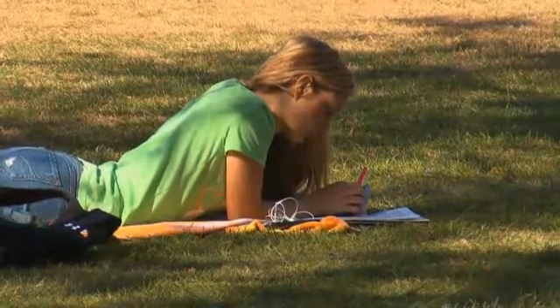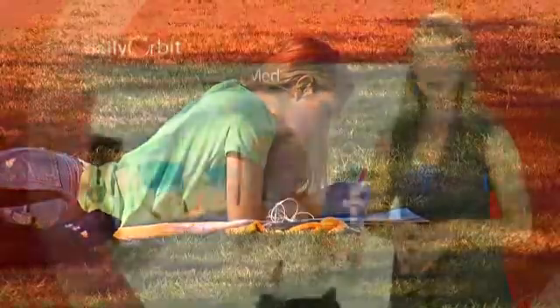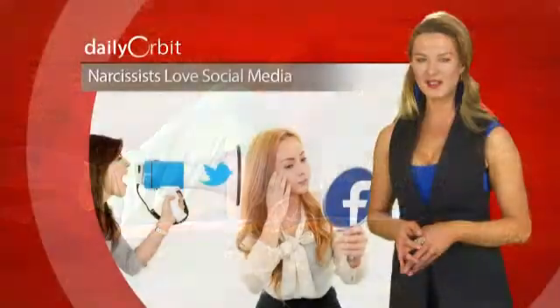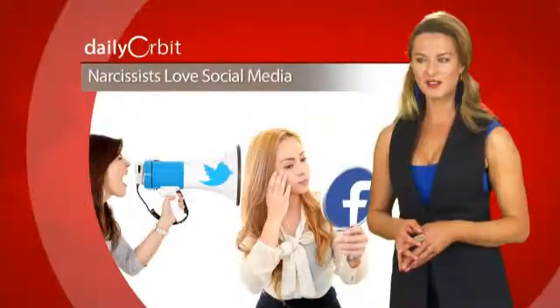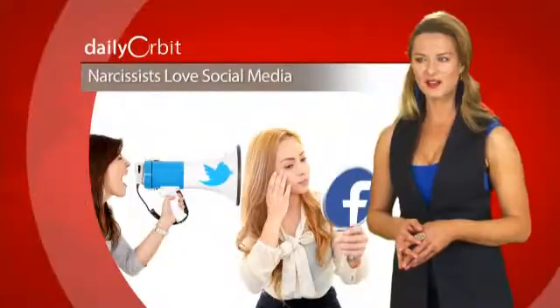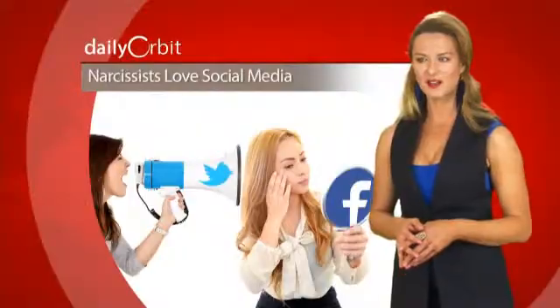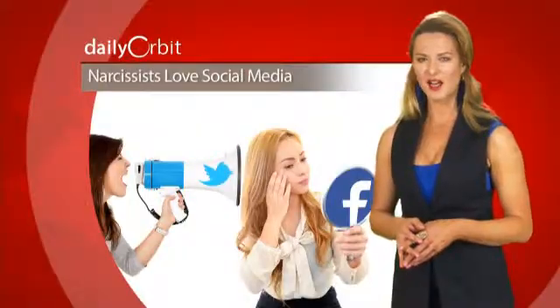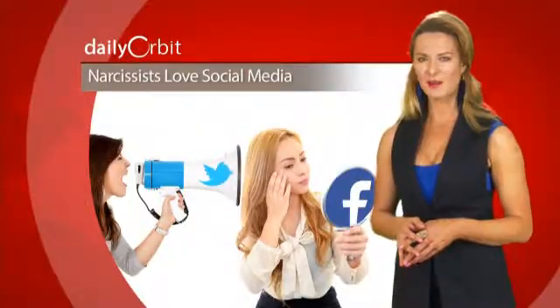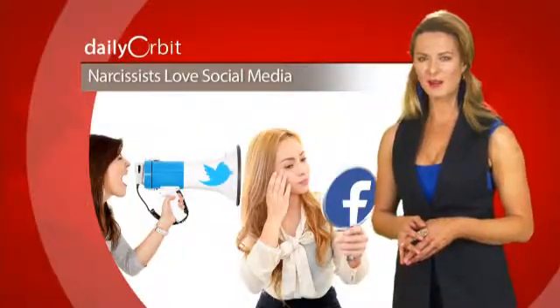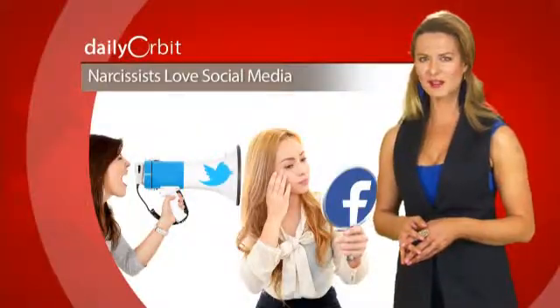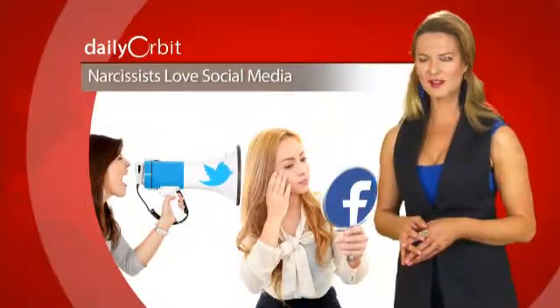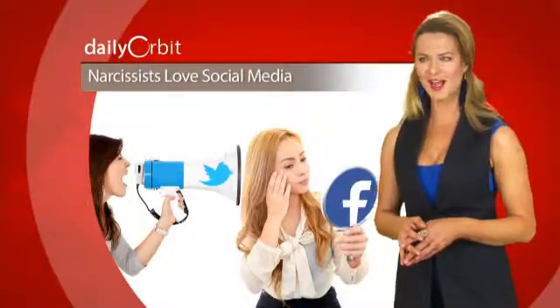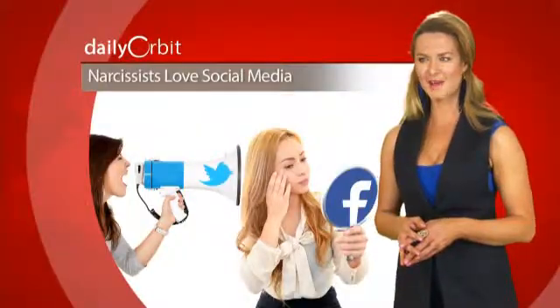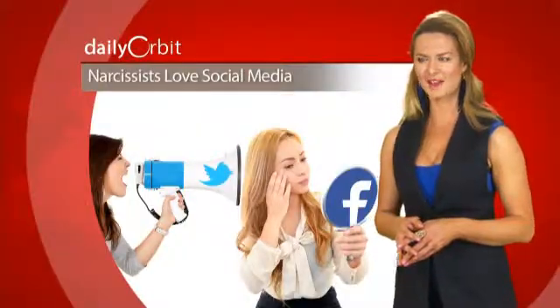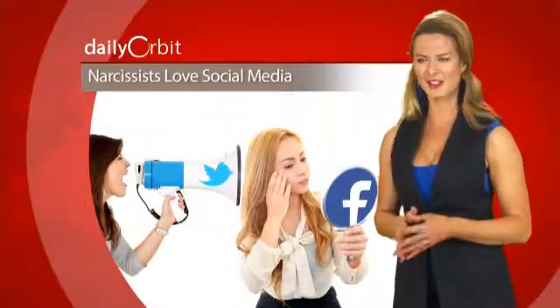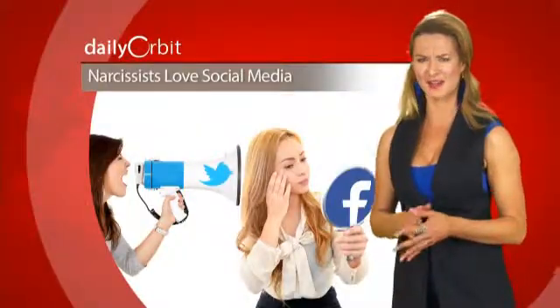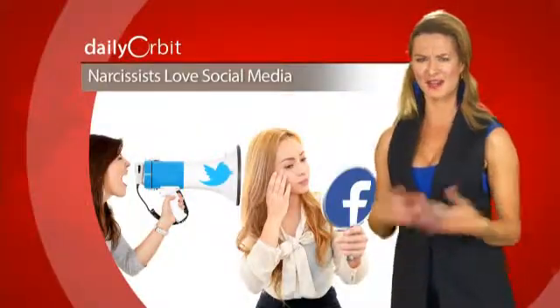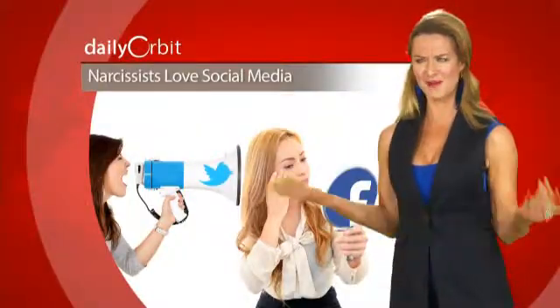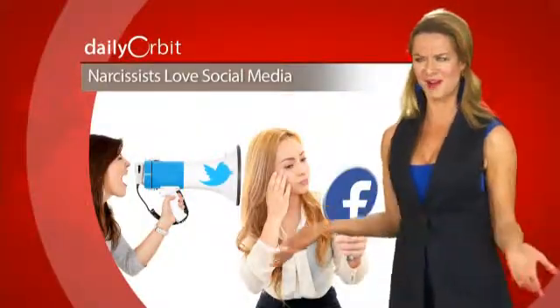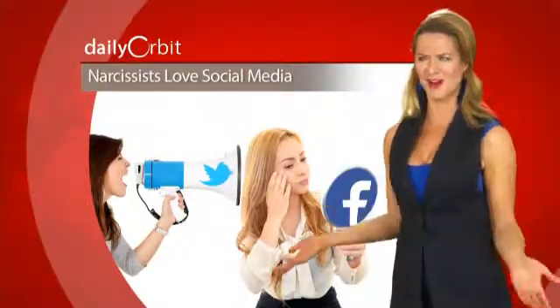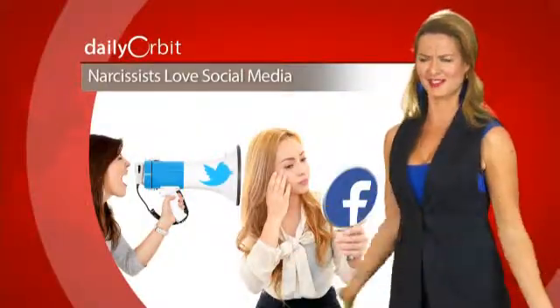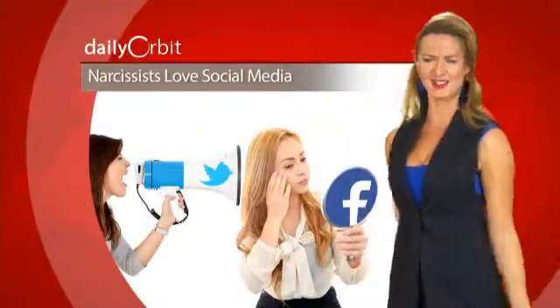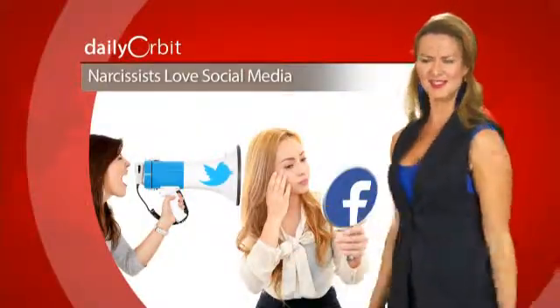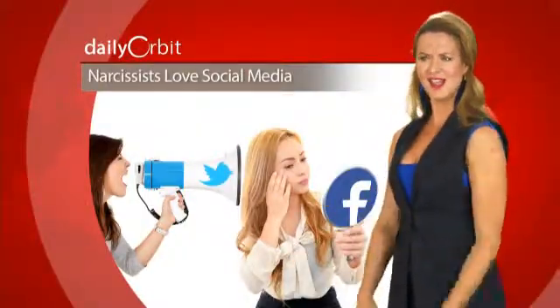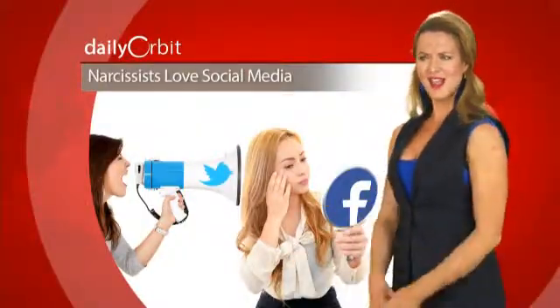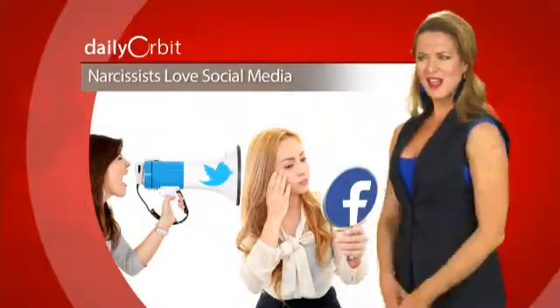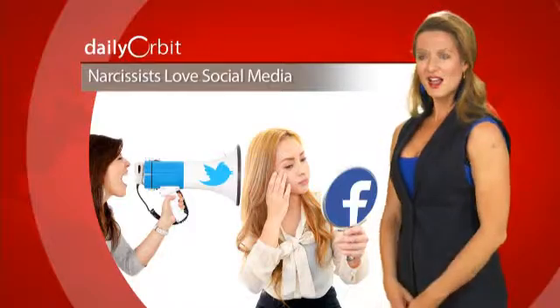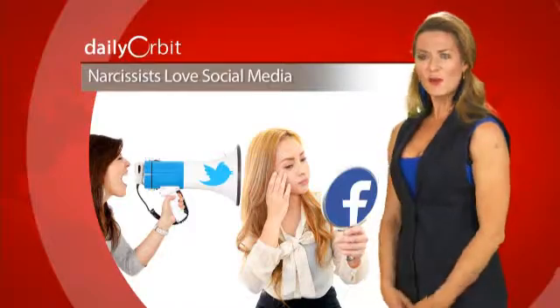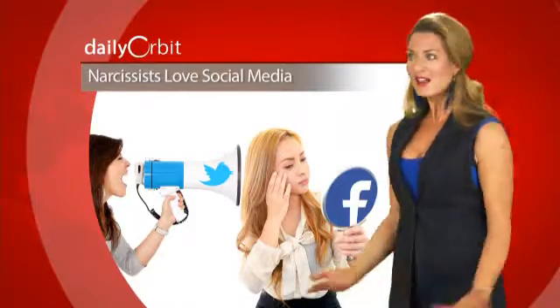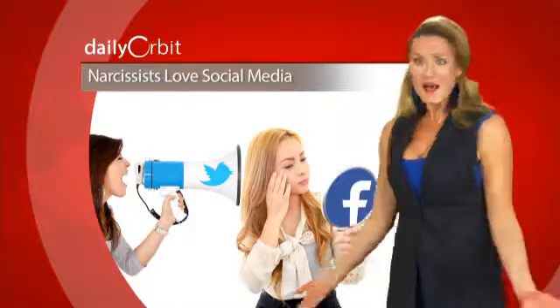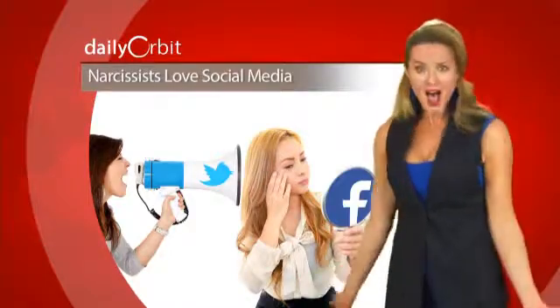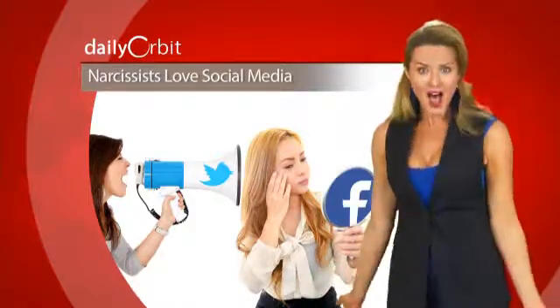I mean, I post all the time on Facebook, and I'm not a narcissist. Really, I'm not!